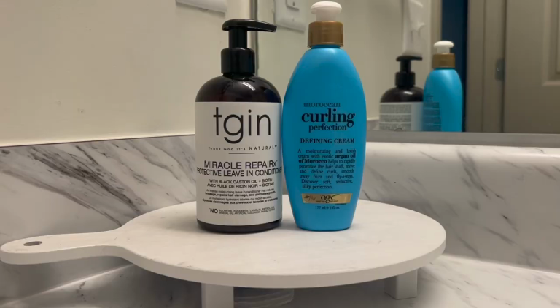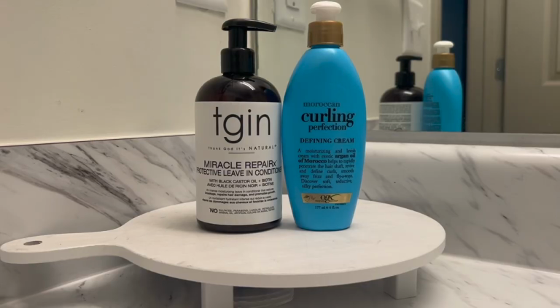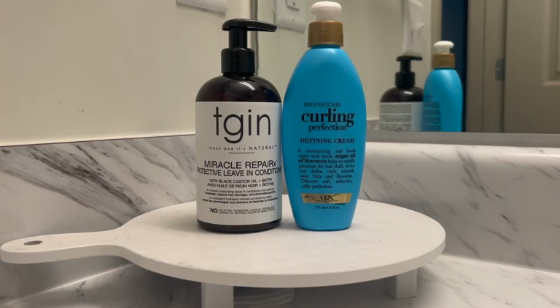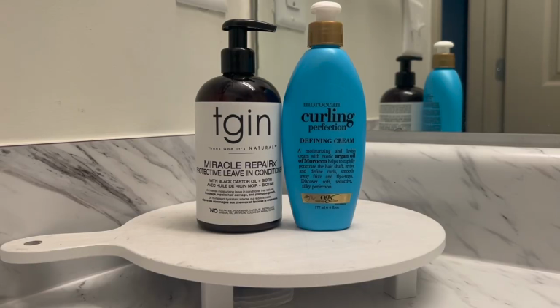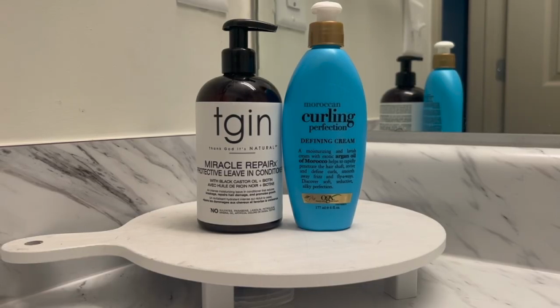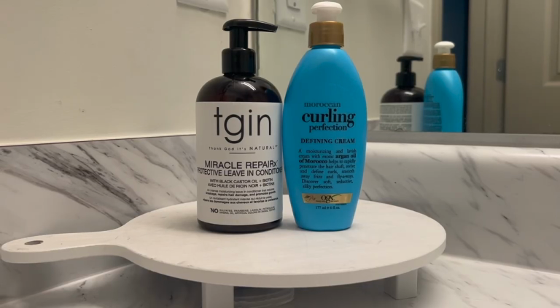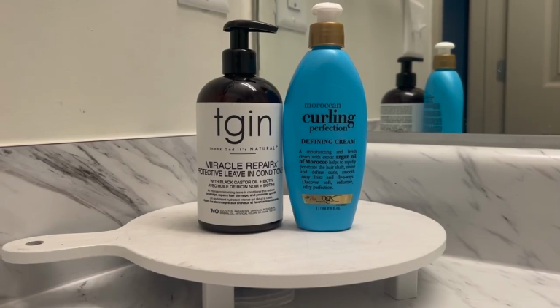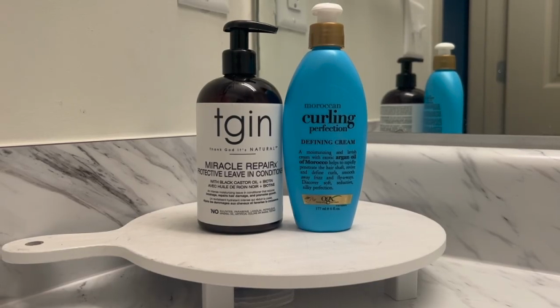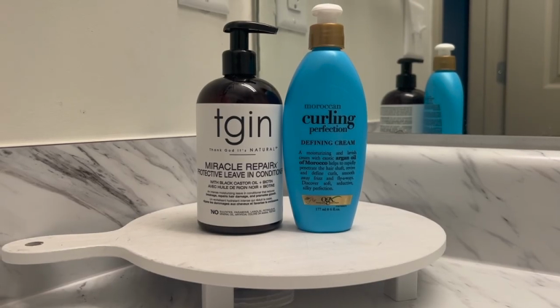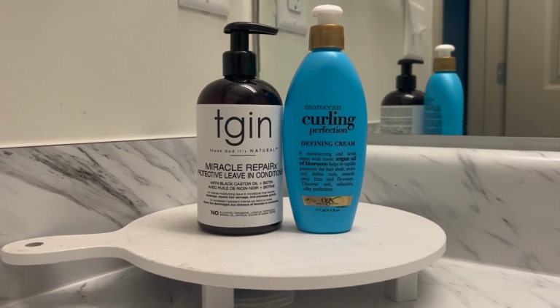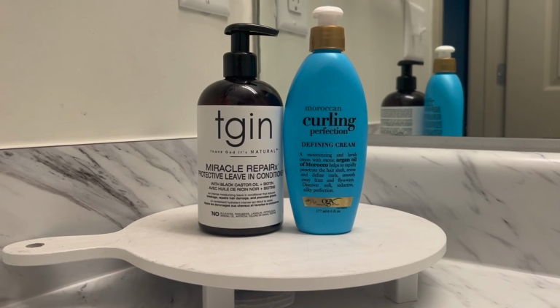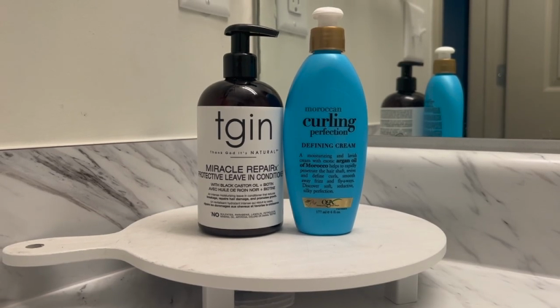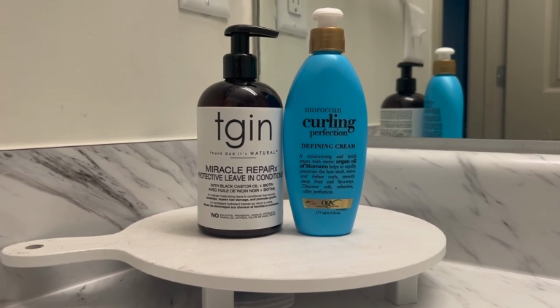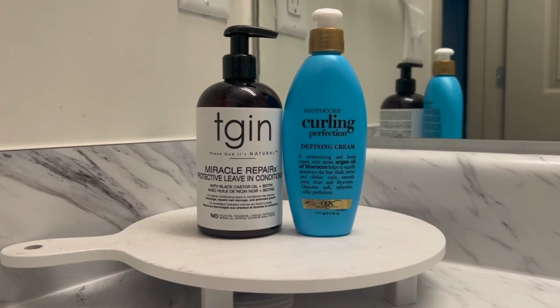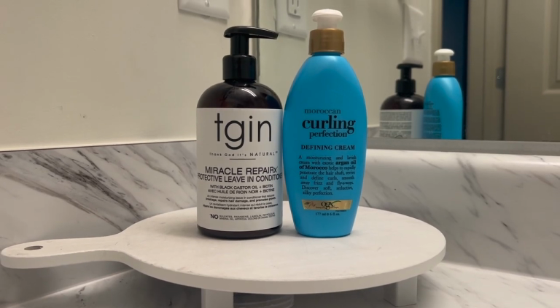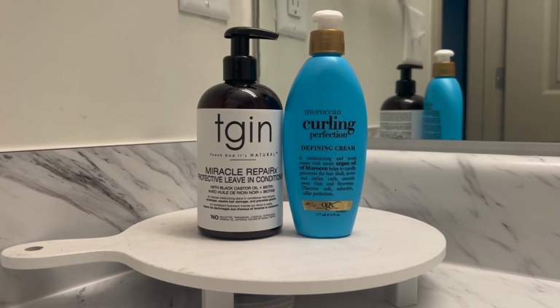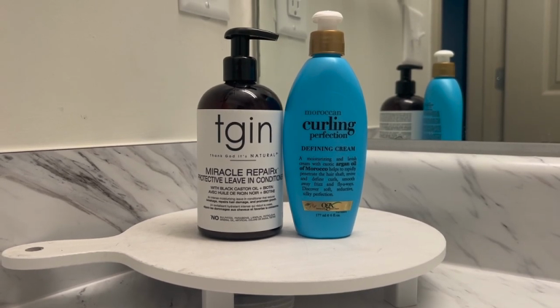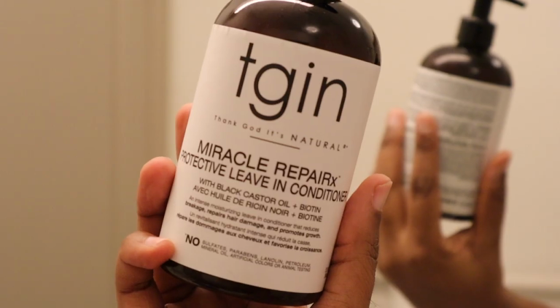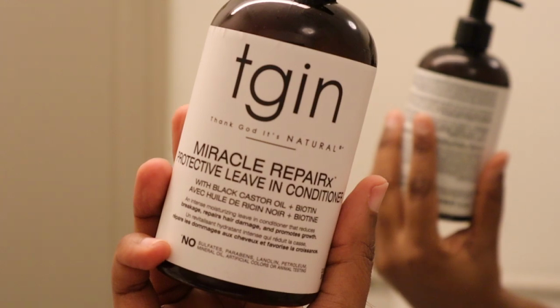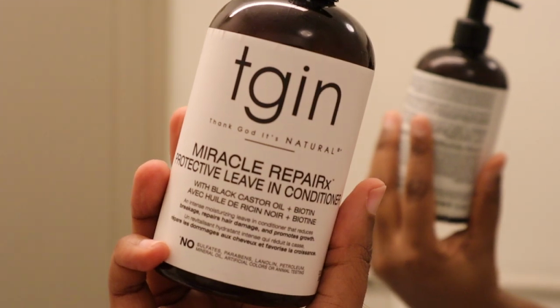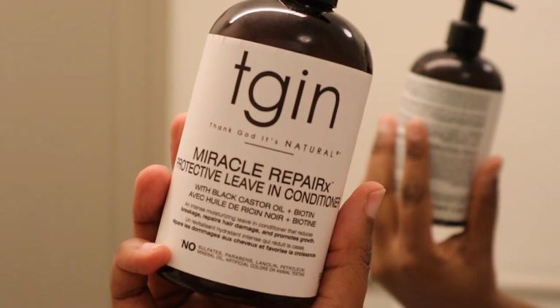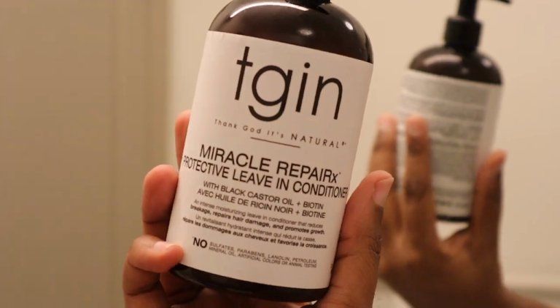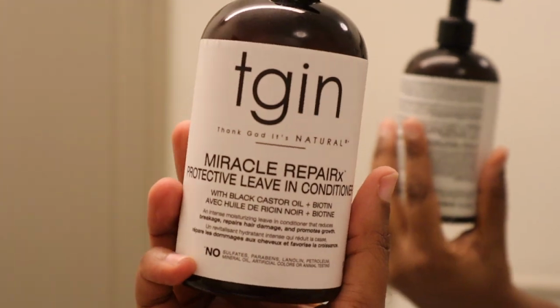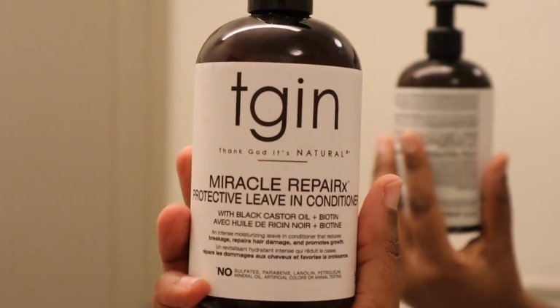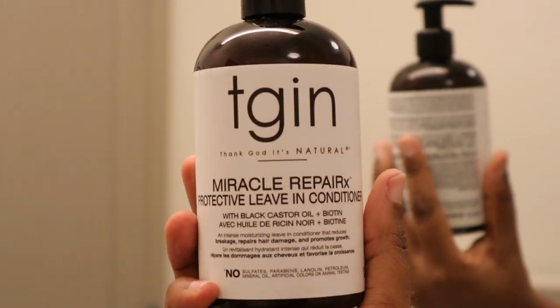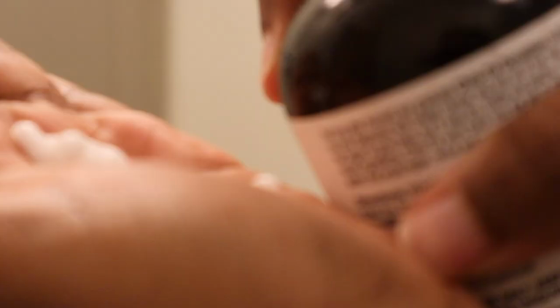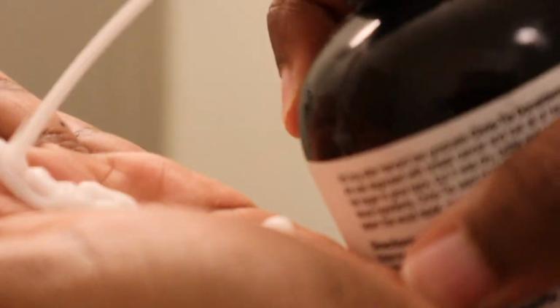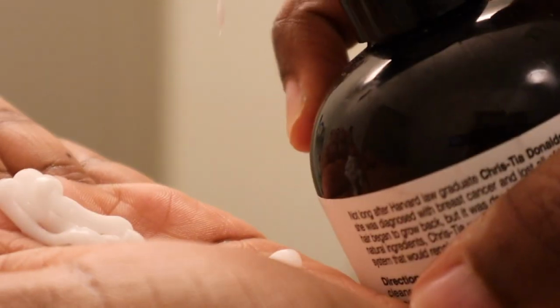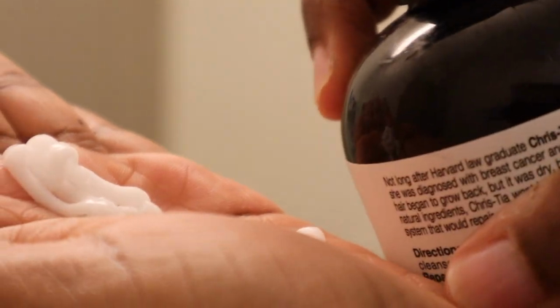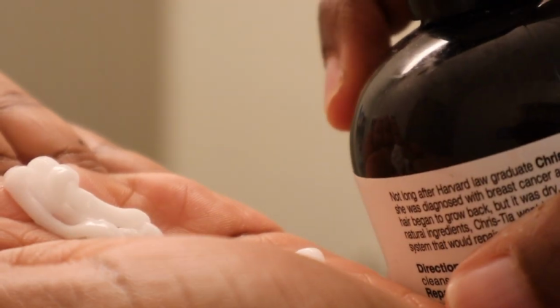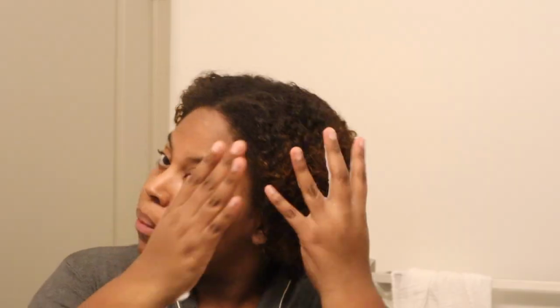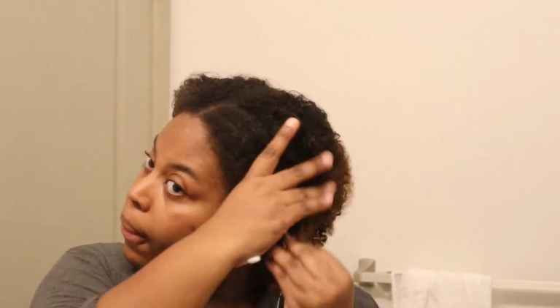Next I'm using this TGIN leave-in and this Moroccan Curling Perfection Cream by Organics, and I'm just going to throw my hair into a bun.